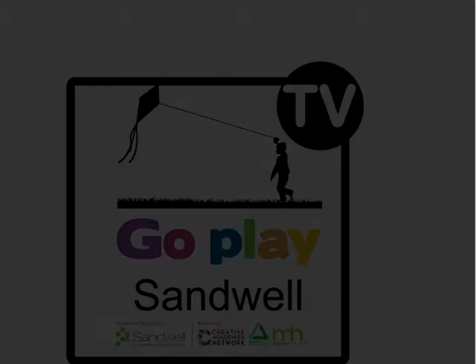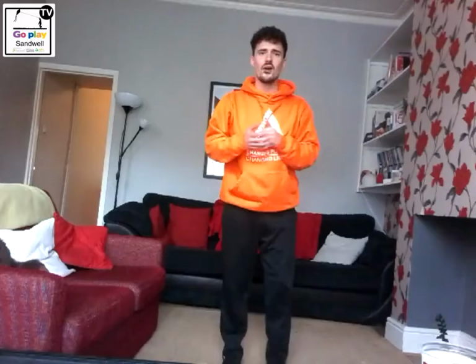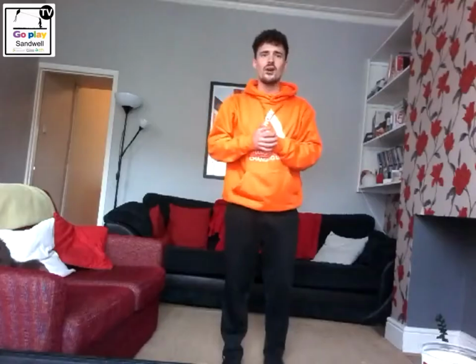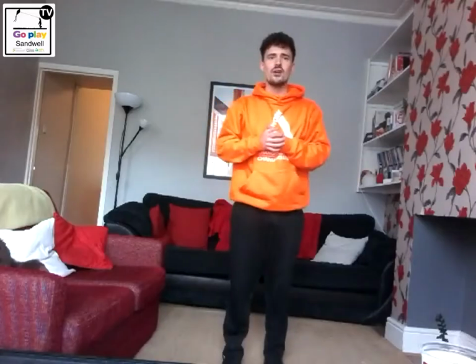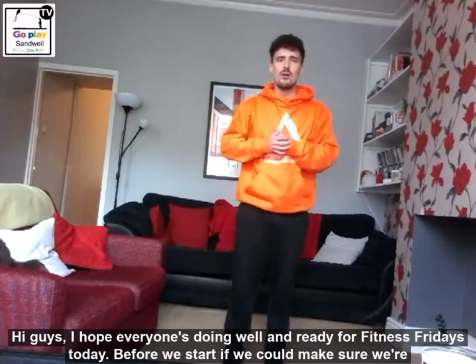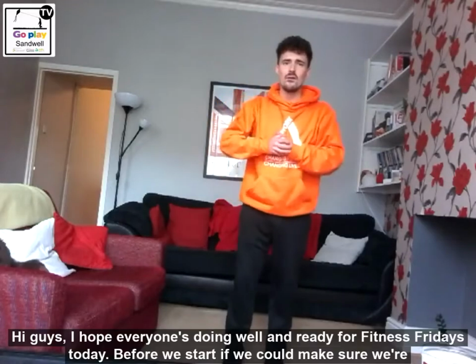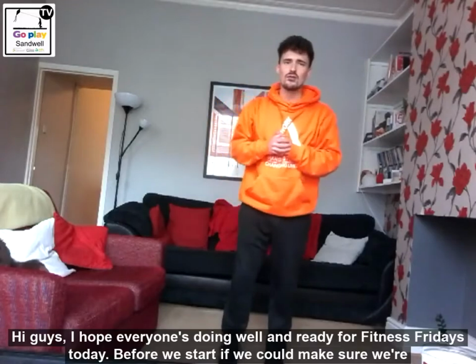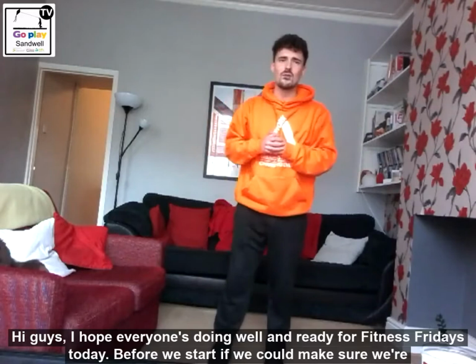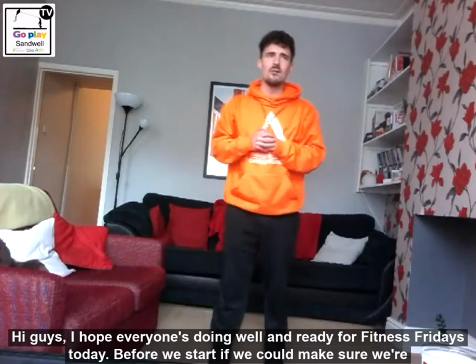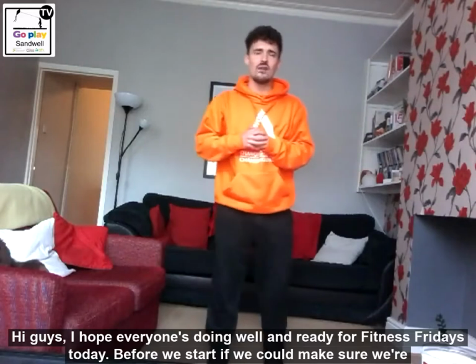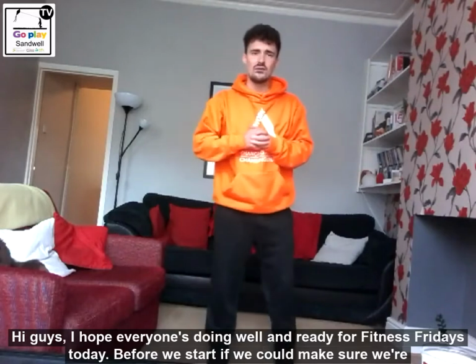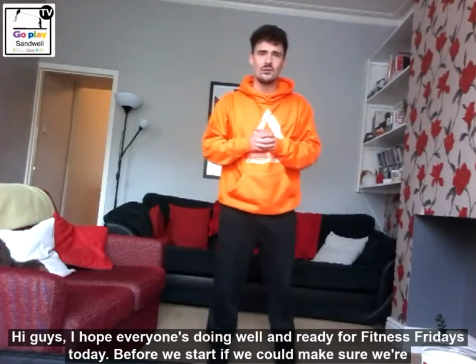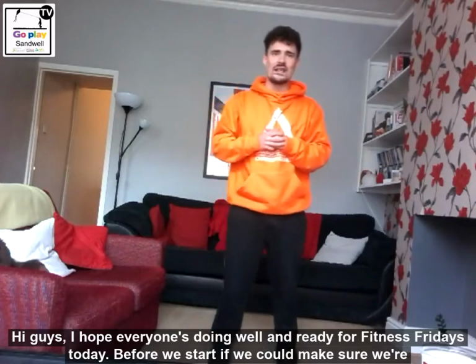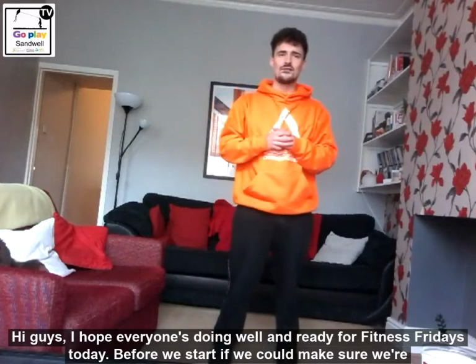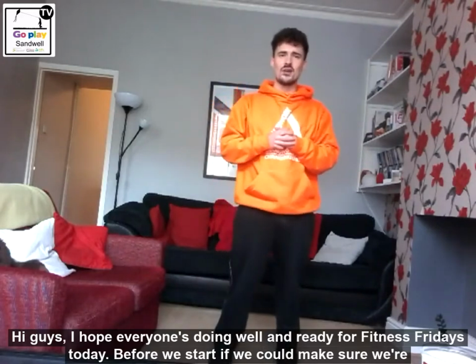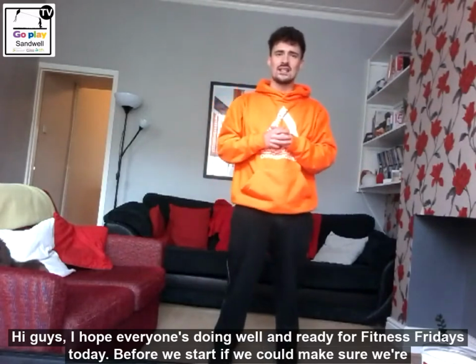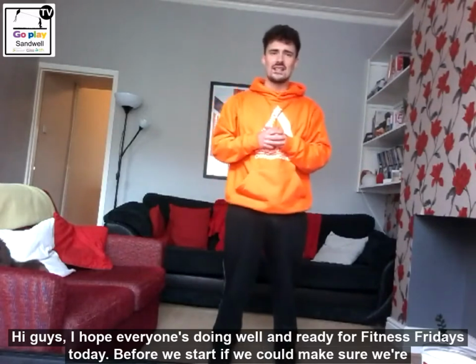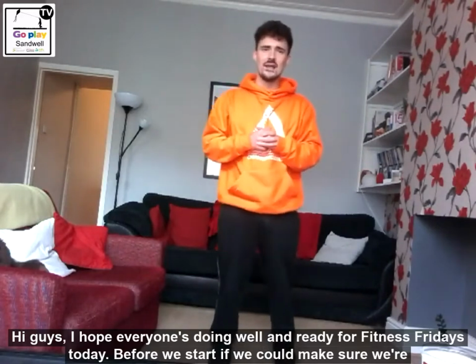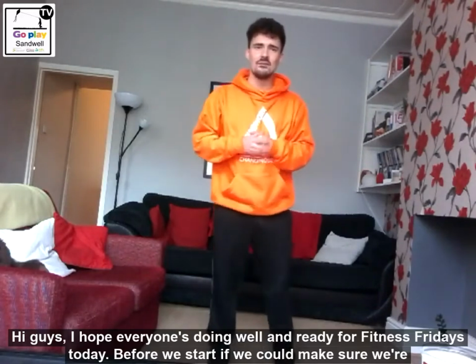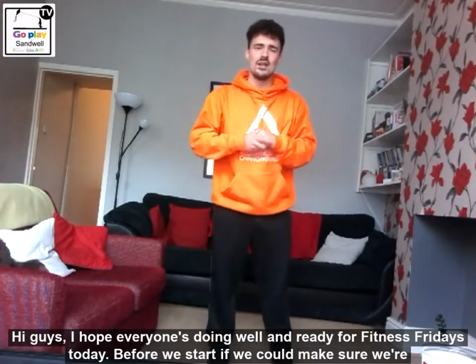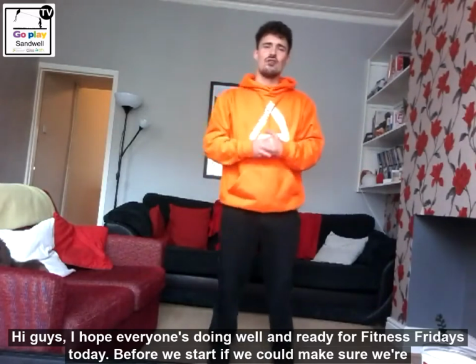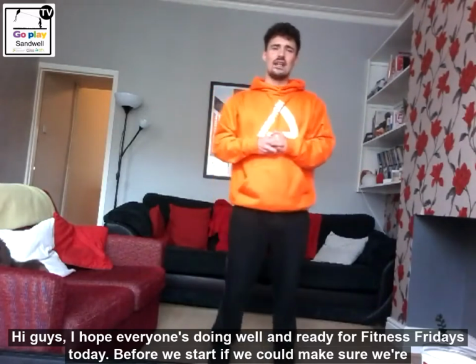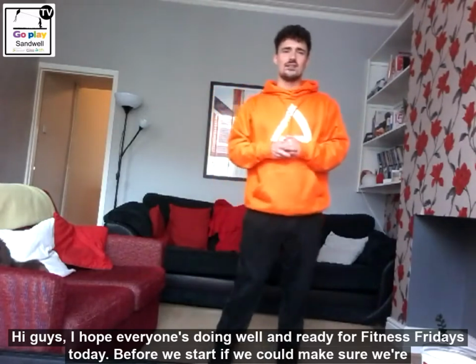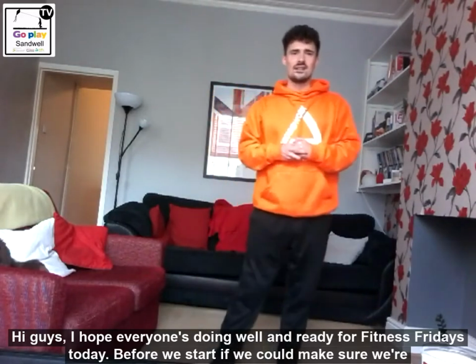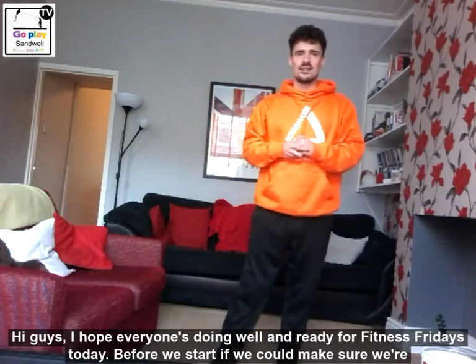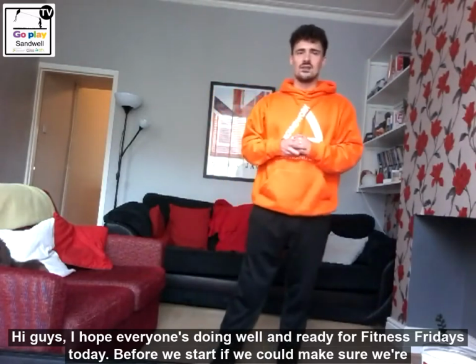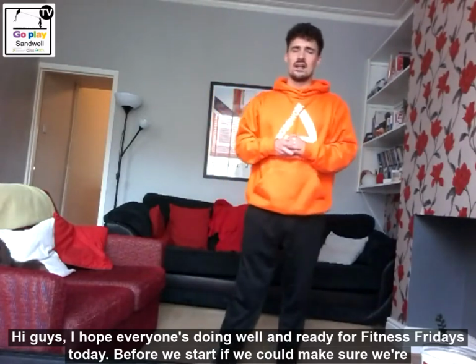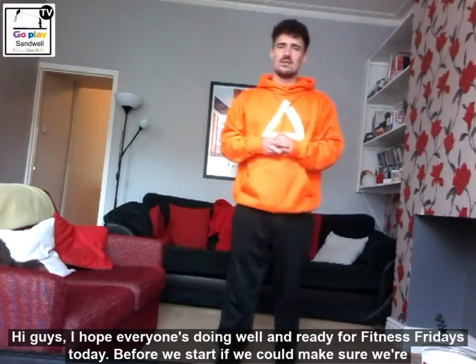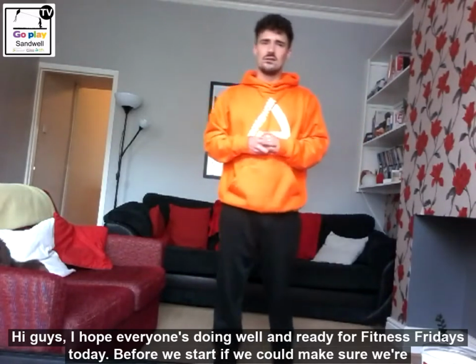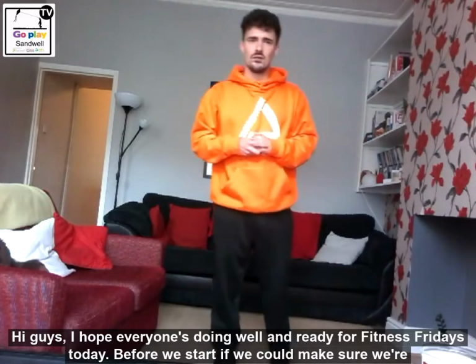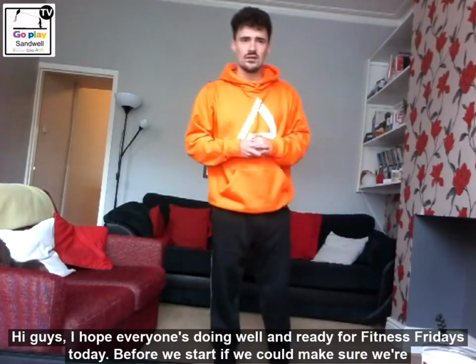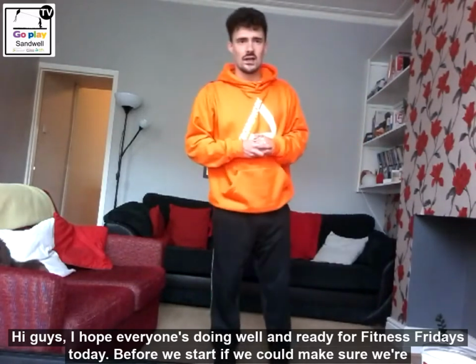Hi guys! I hope everyone is doing well and ready for Fitness Fridays today. Really excited to do this activity for you today.